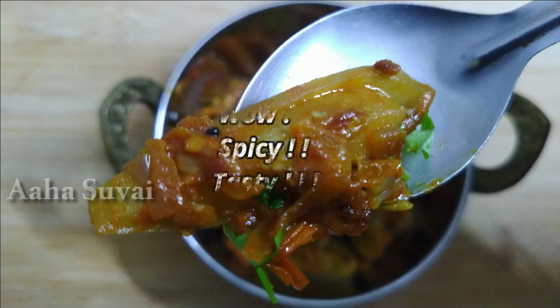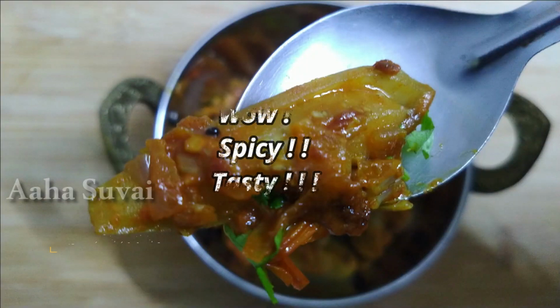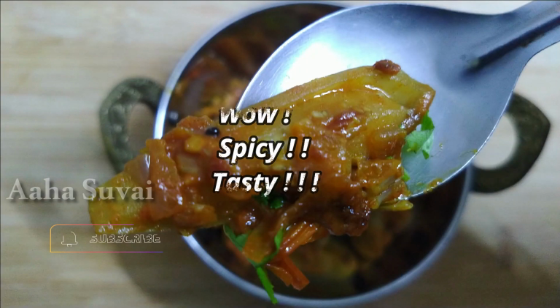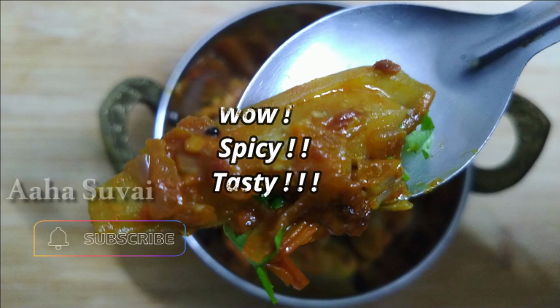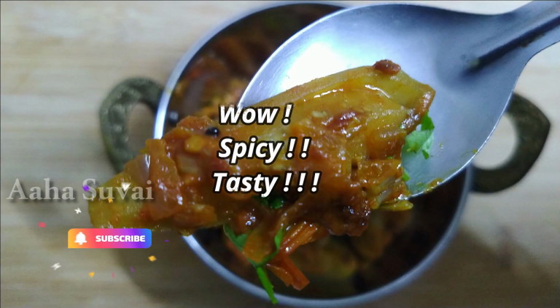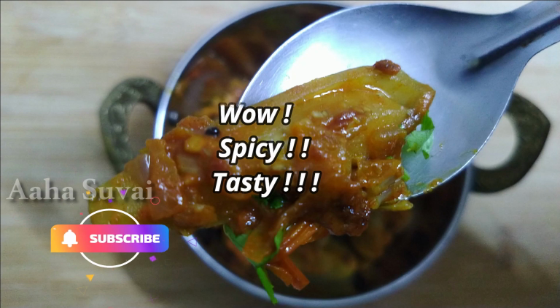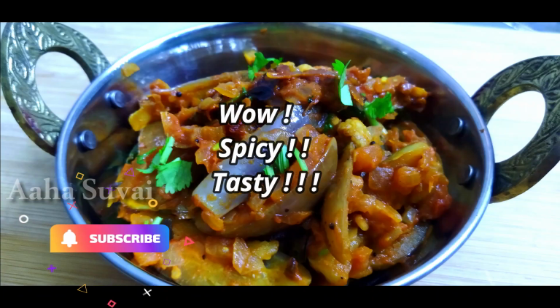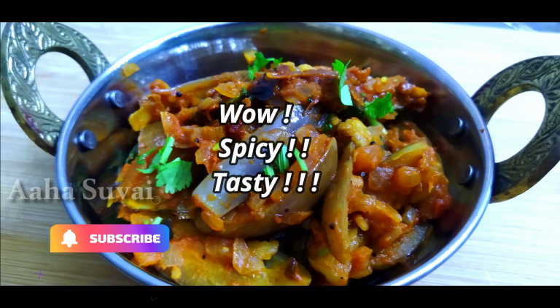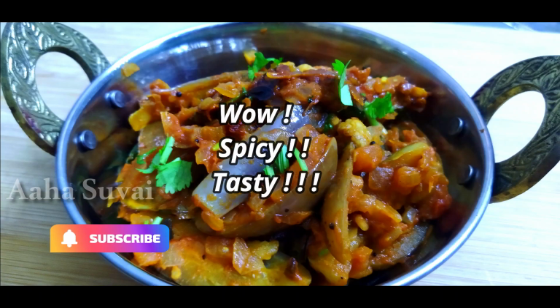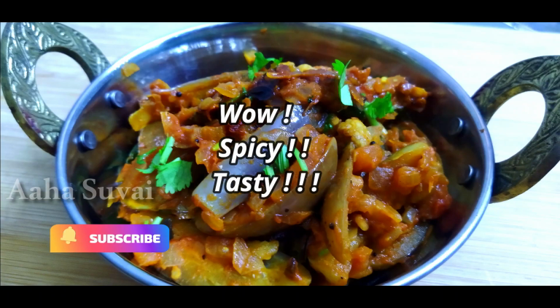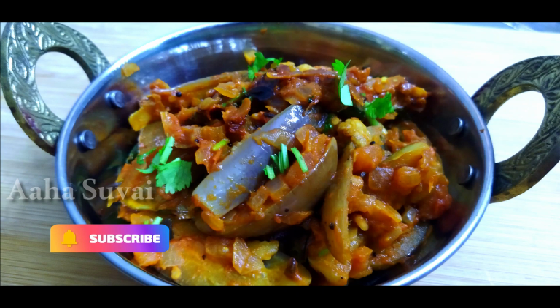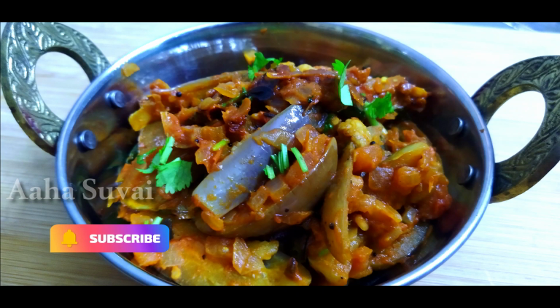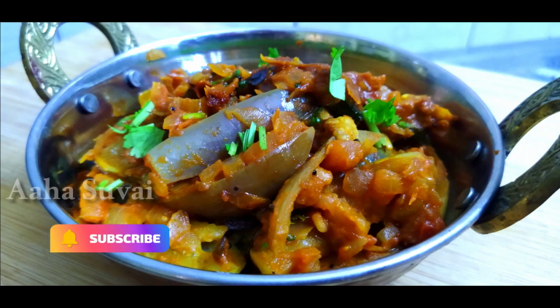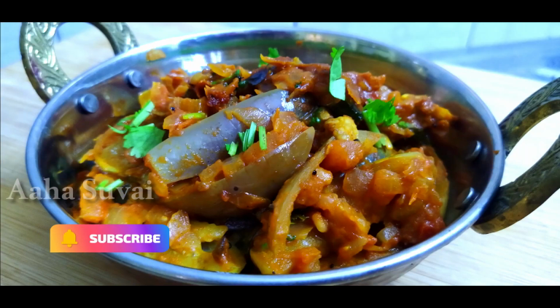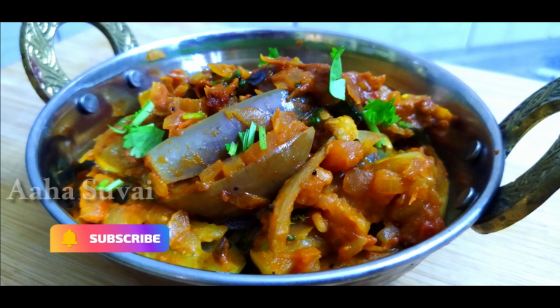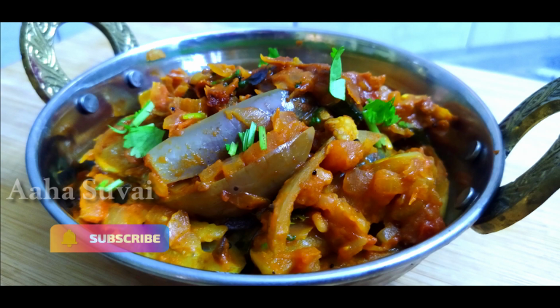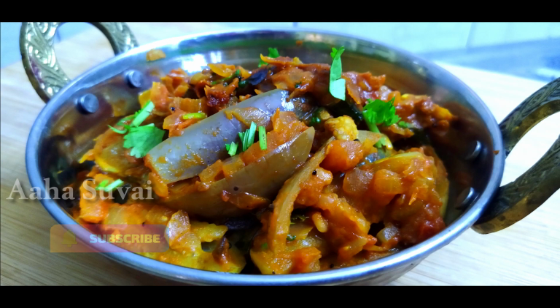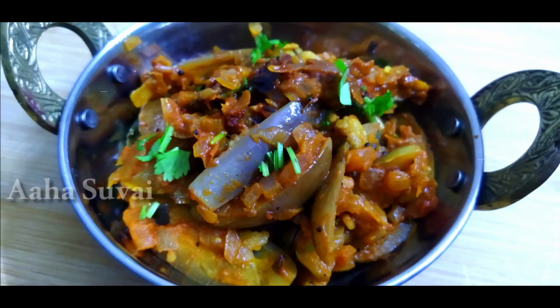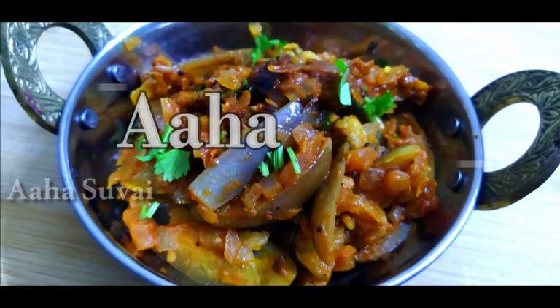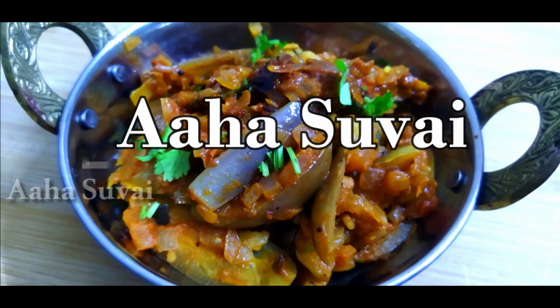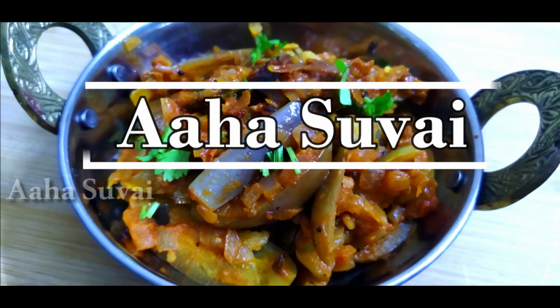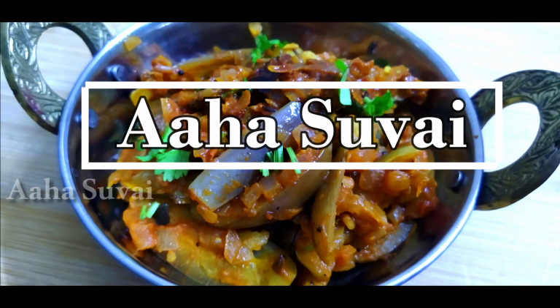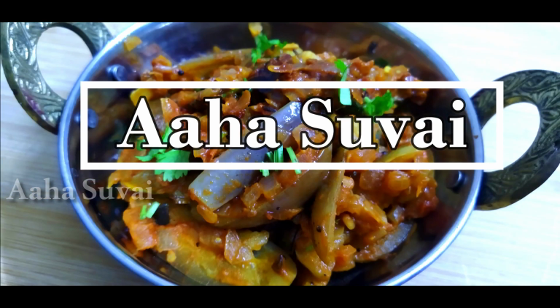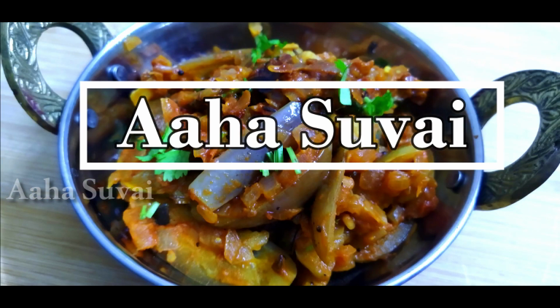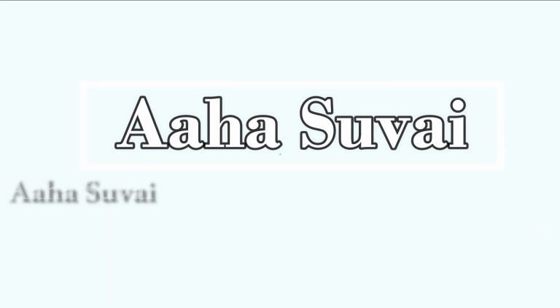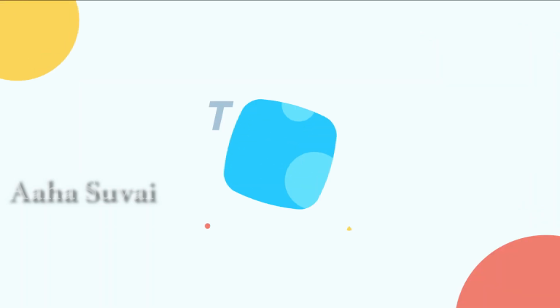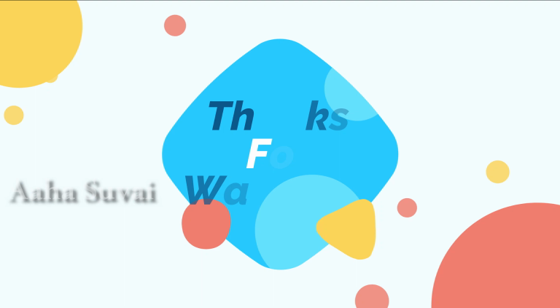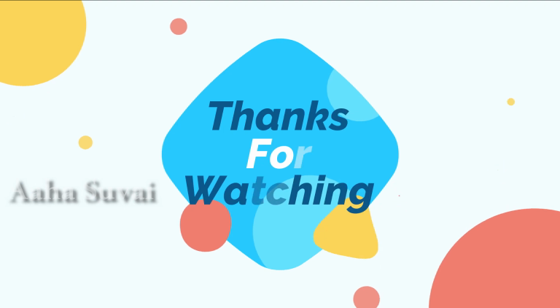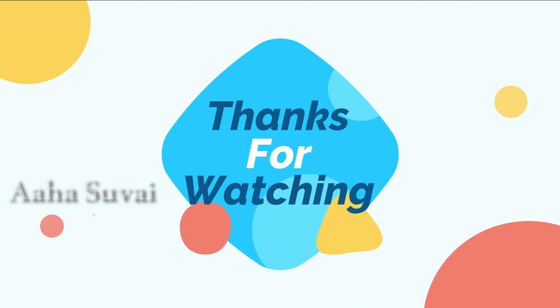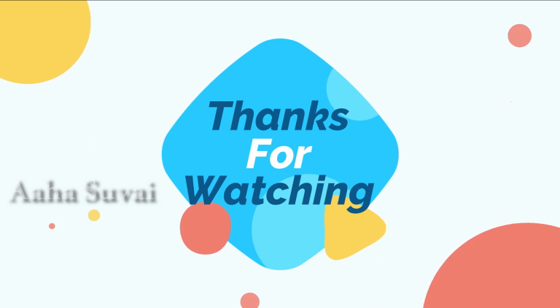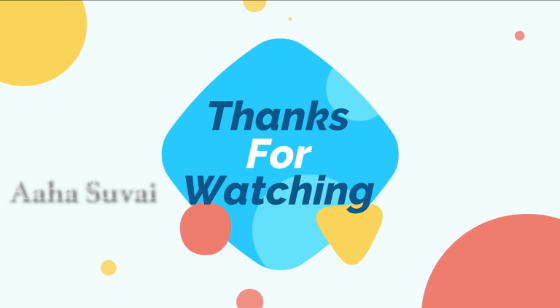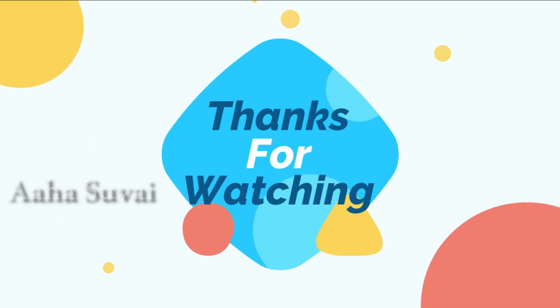If you try this recipe, please share your comments and feedback. I will give you a great recipe. Thank you, friends!